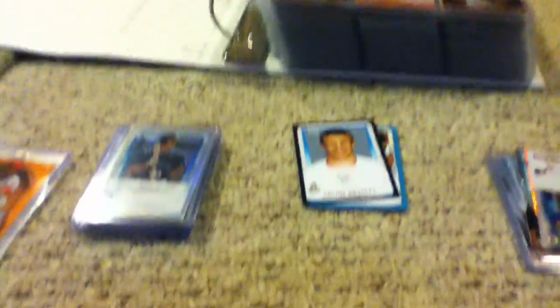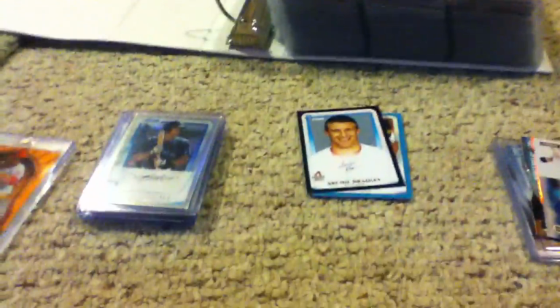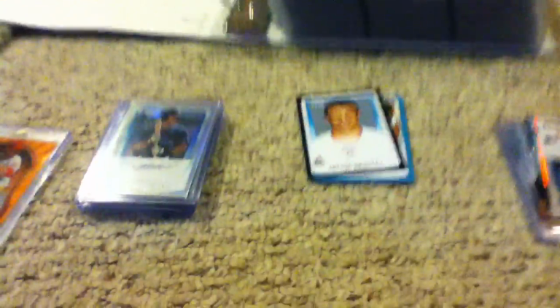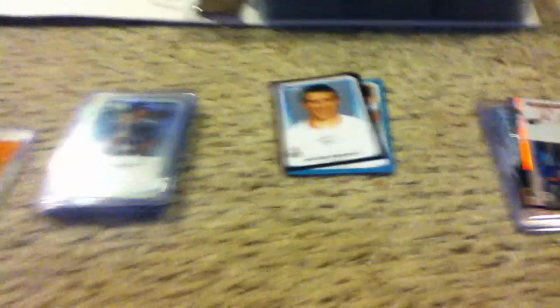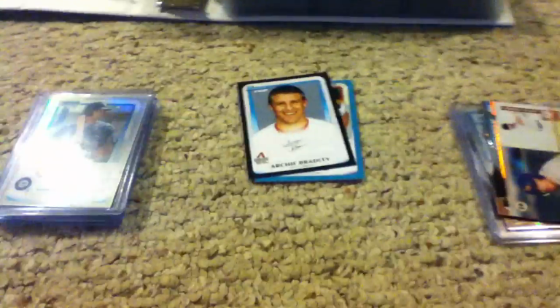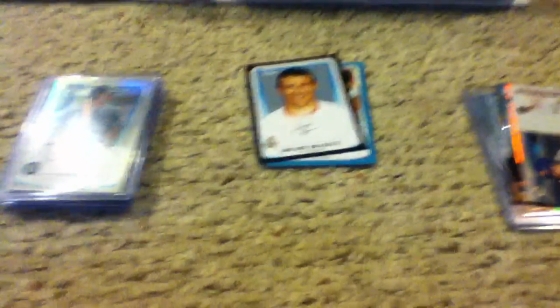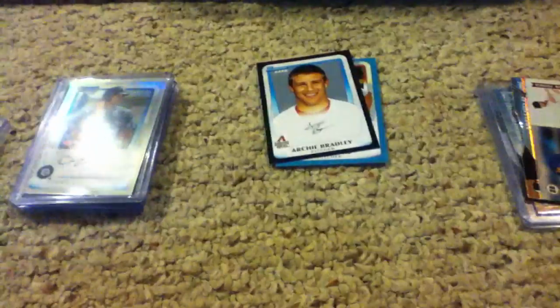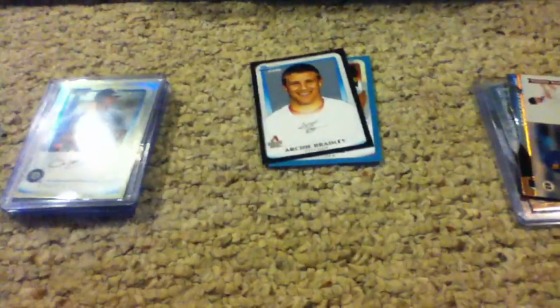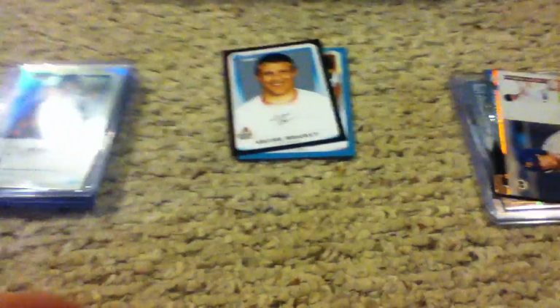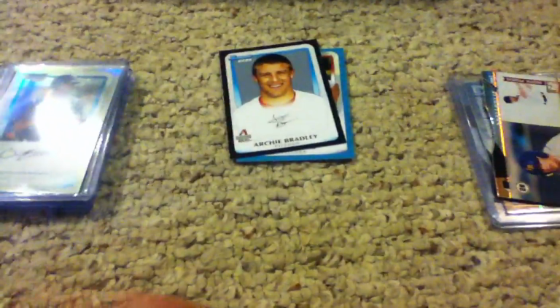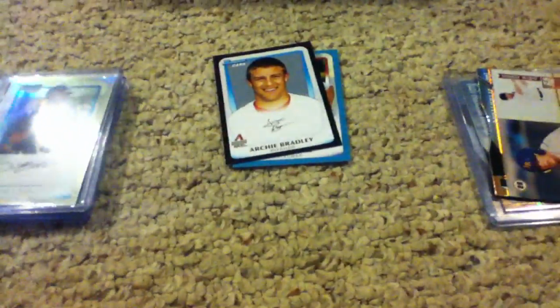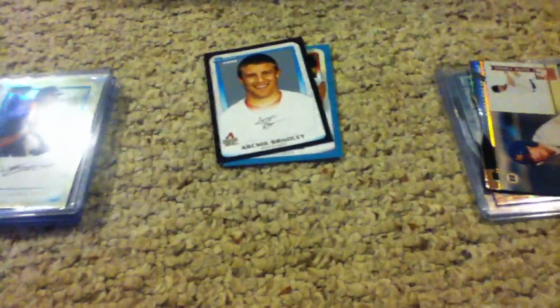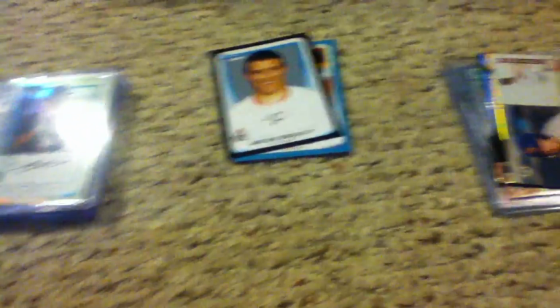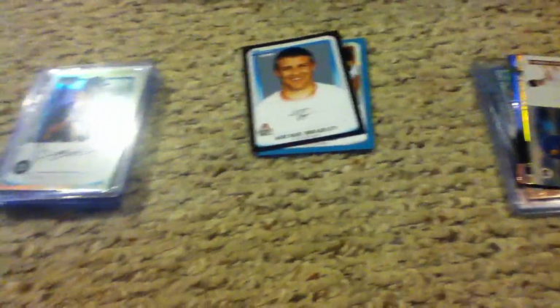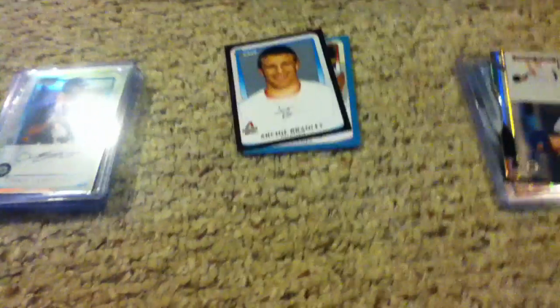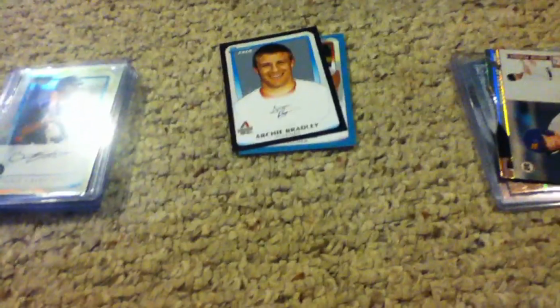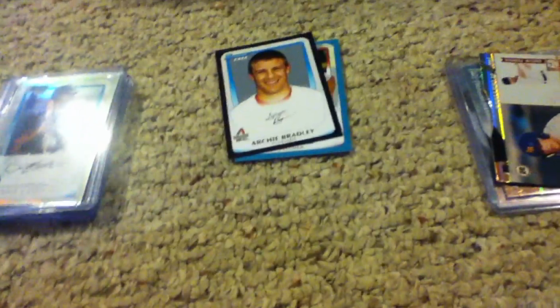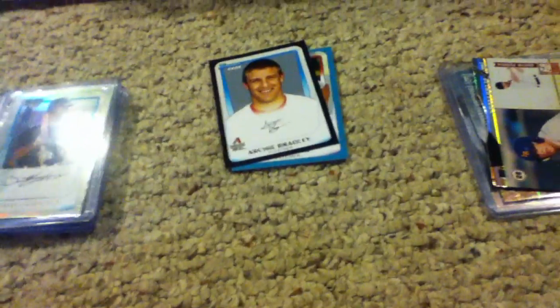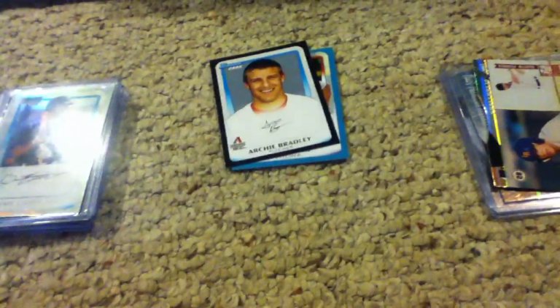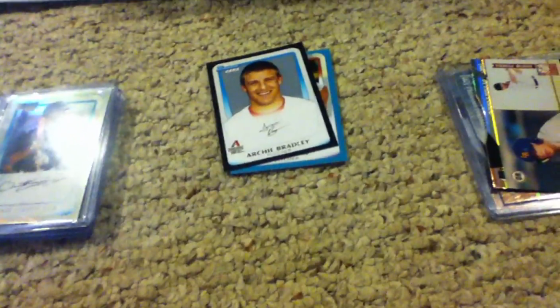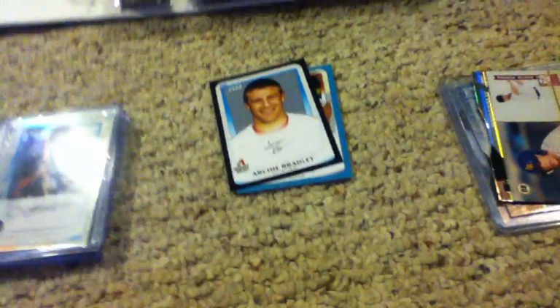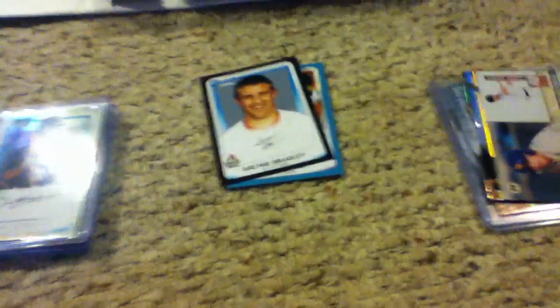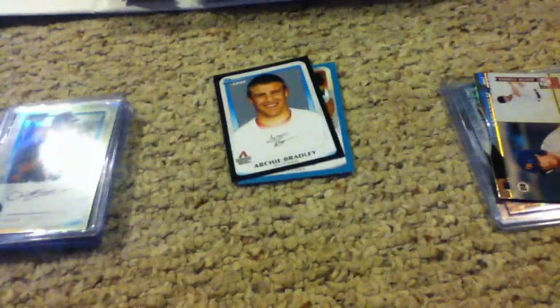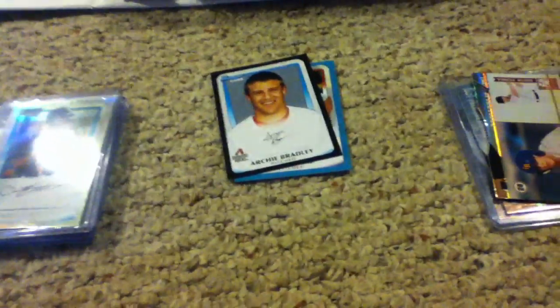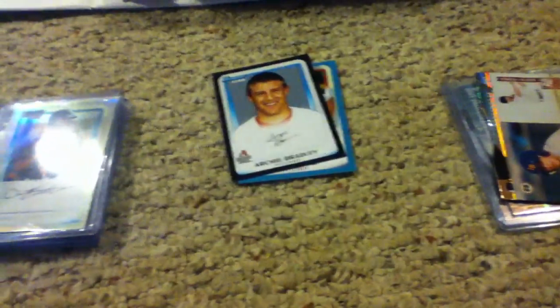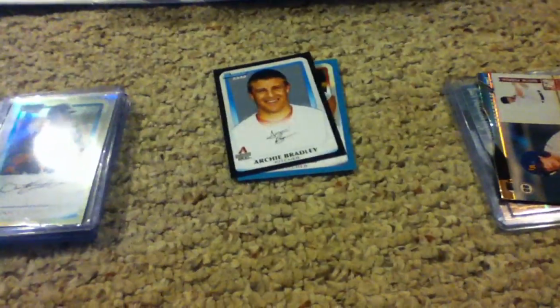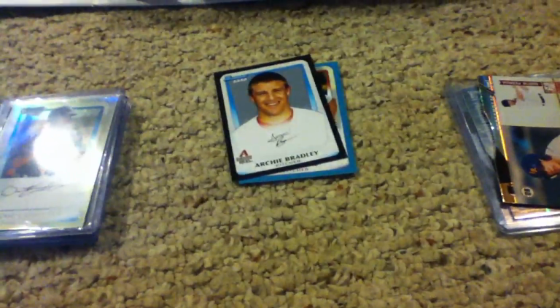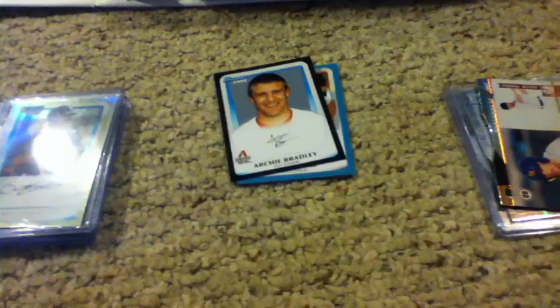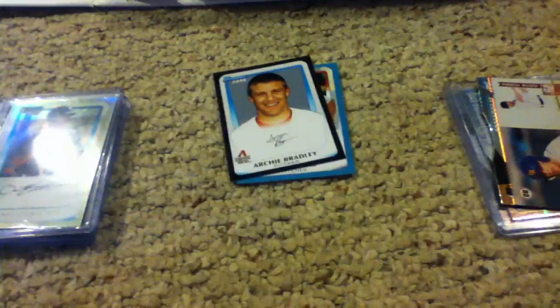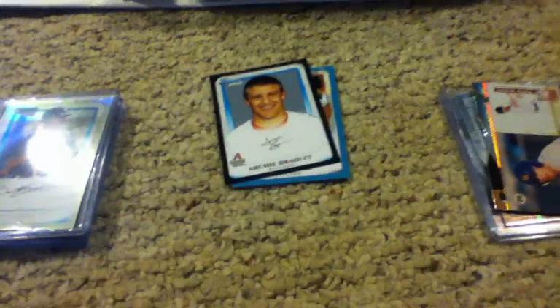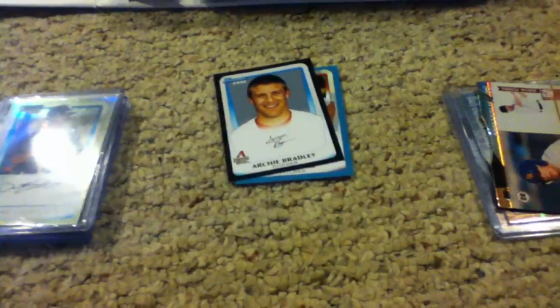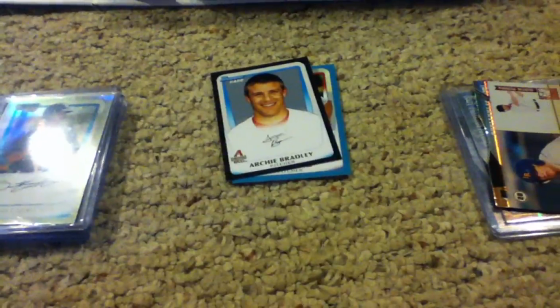Hey guys, what's going on? Just got a quick card show recap here. Actually, got a lot of nice stuff in.